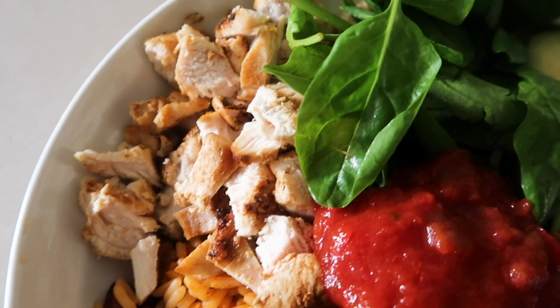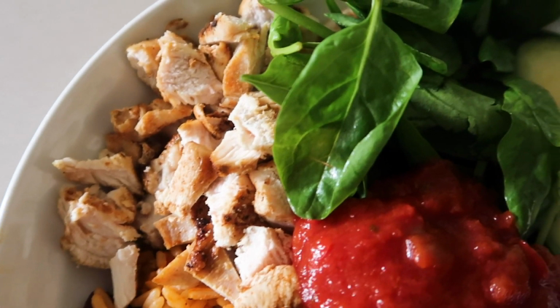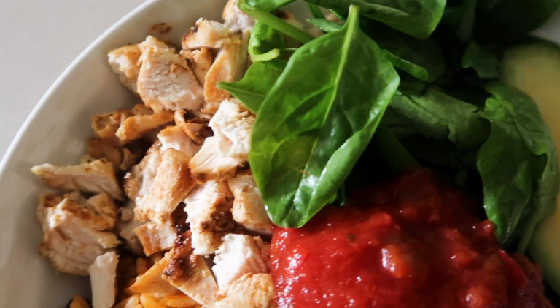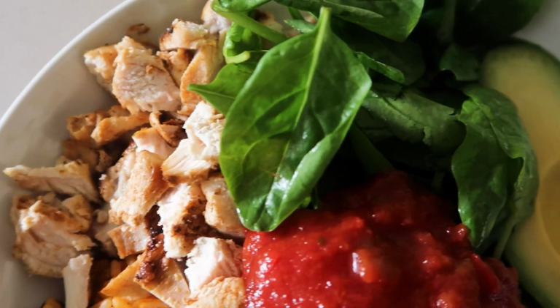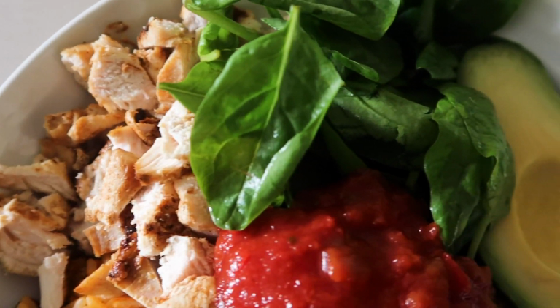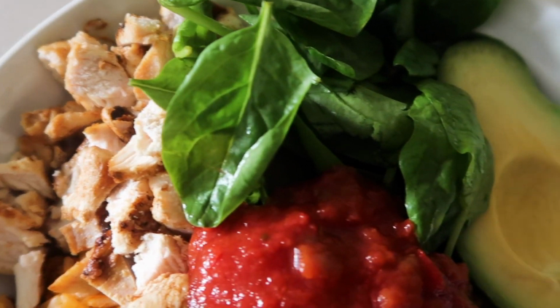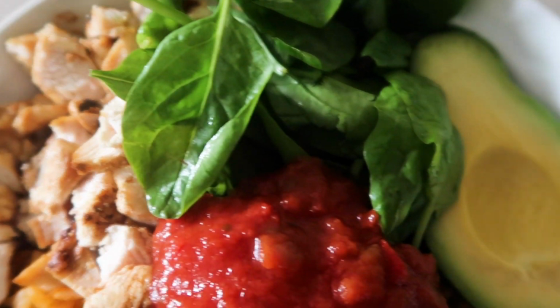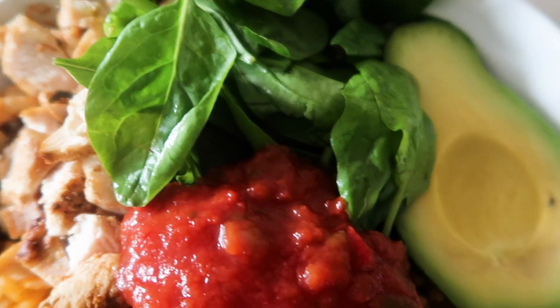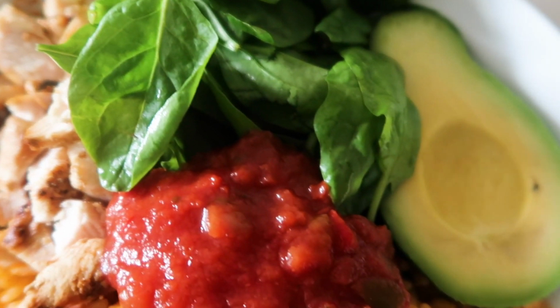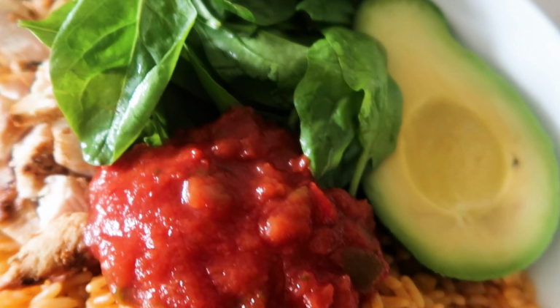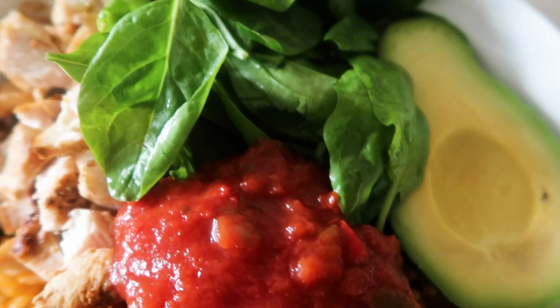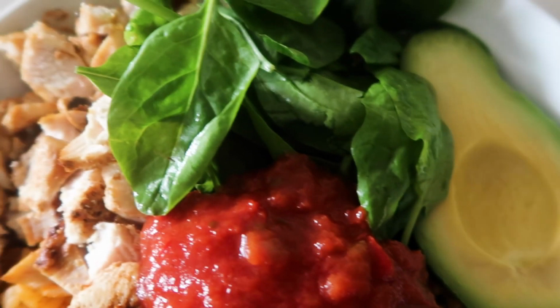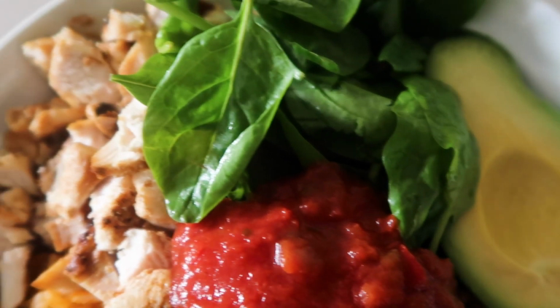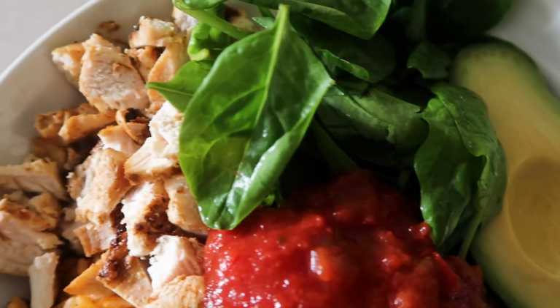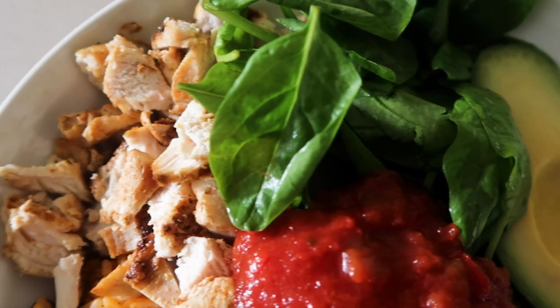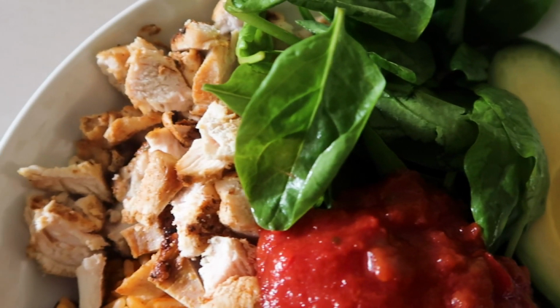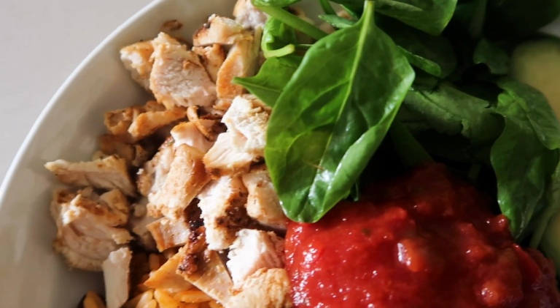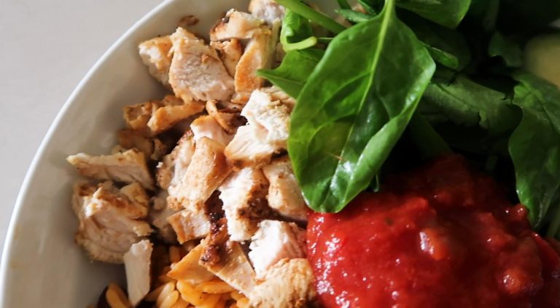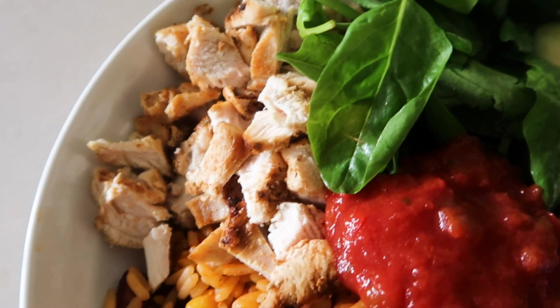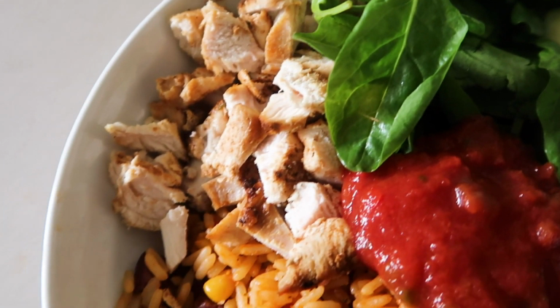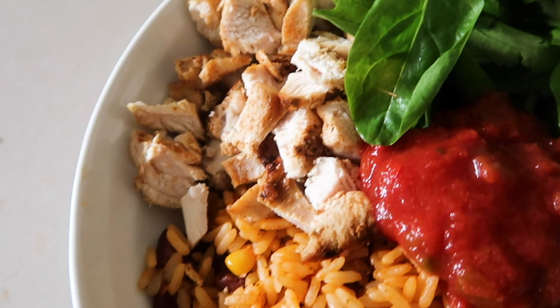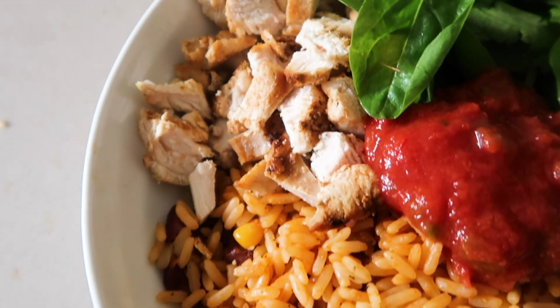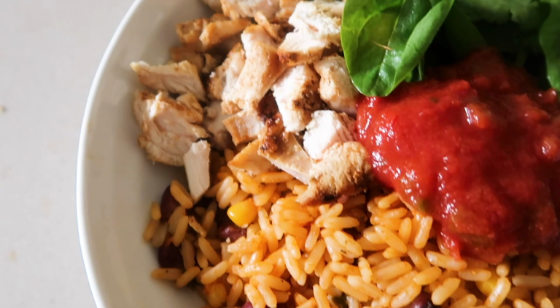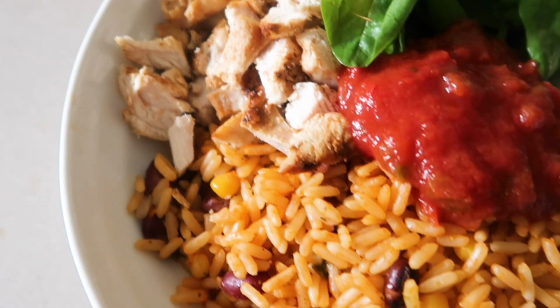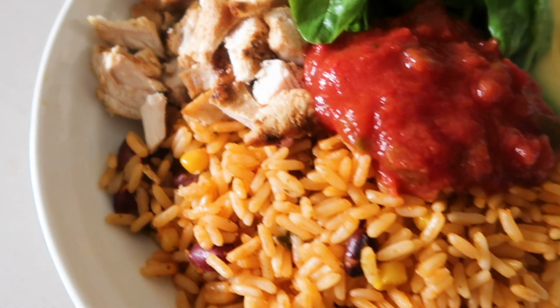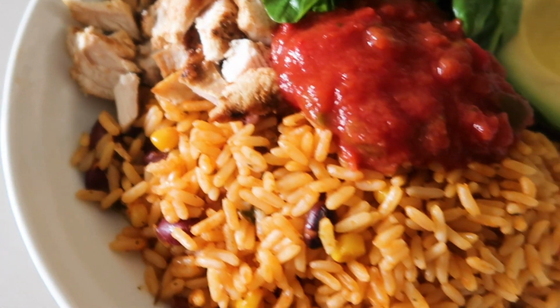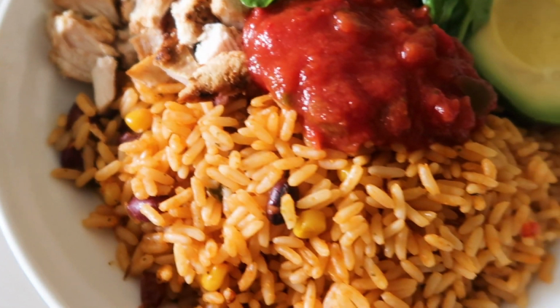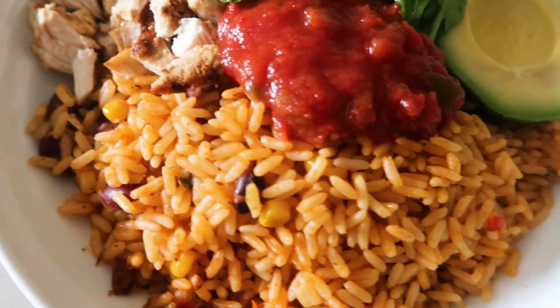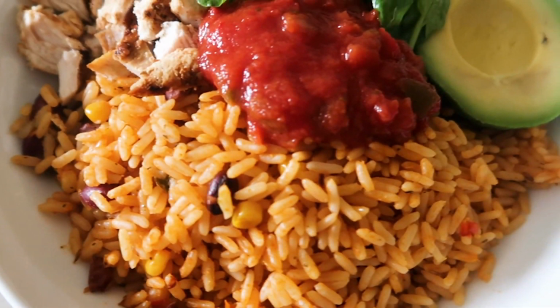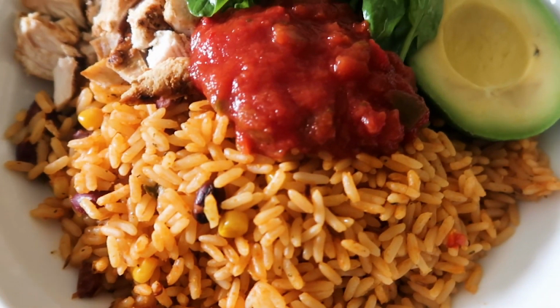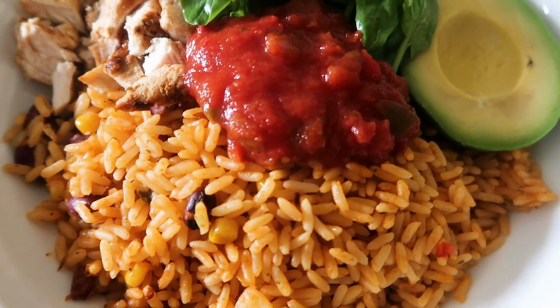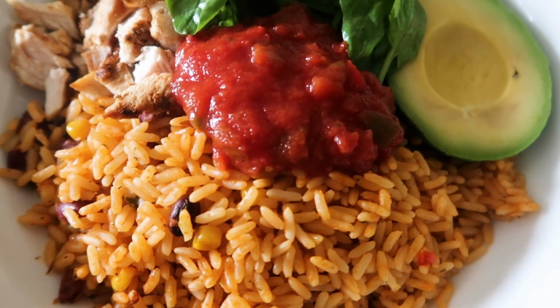You can definitely mix and match throughout the week if you are meal prepping something like this for a couple of days.